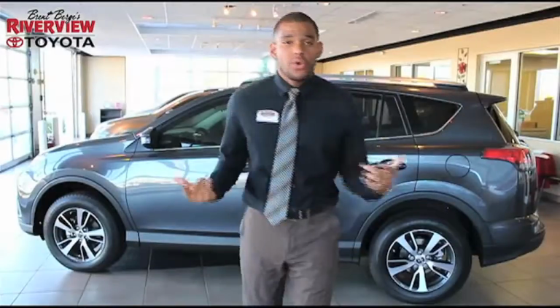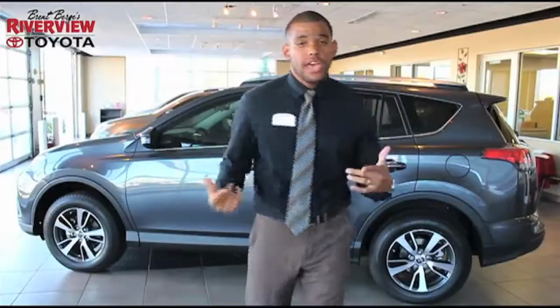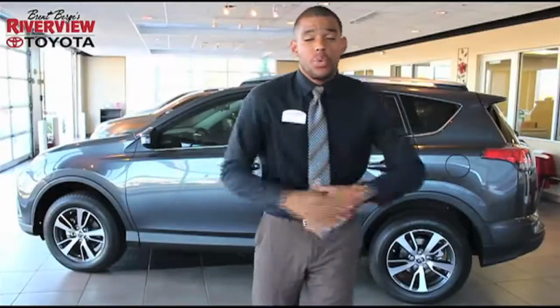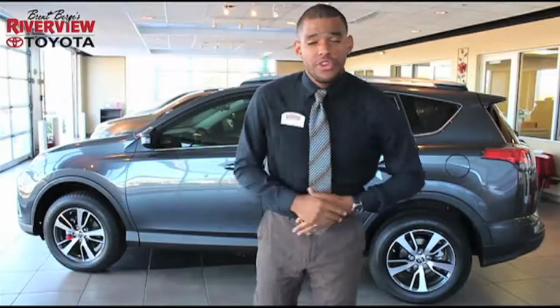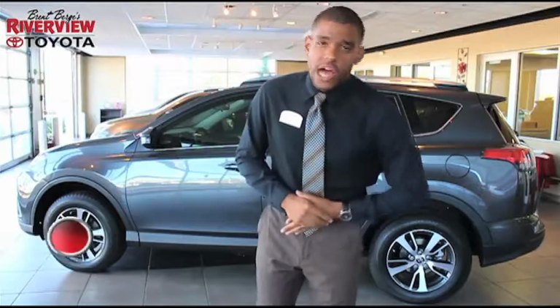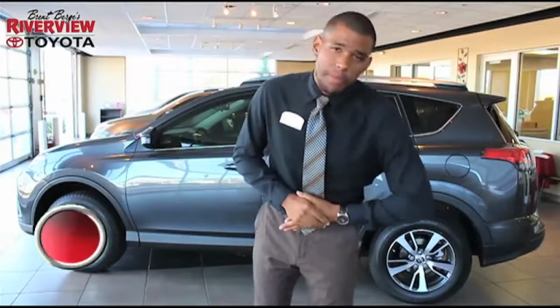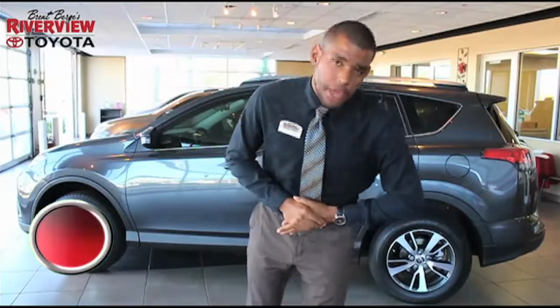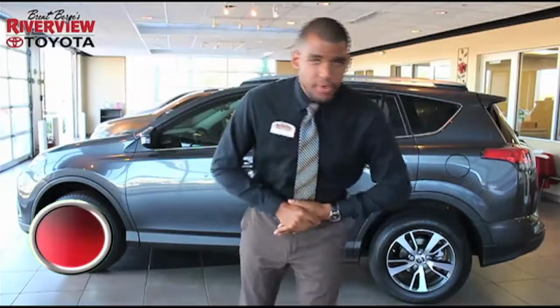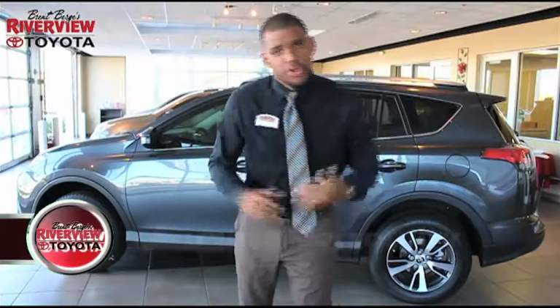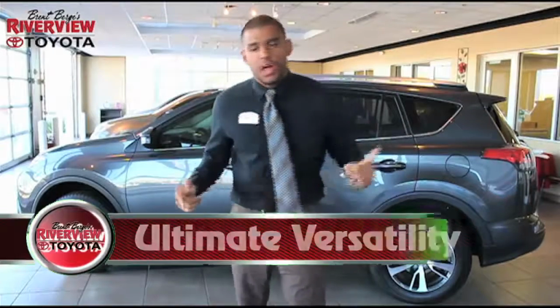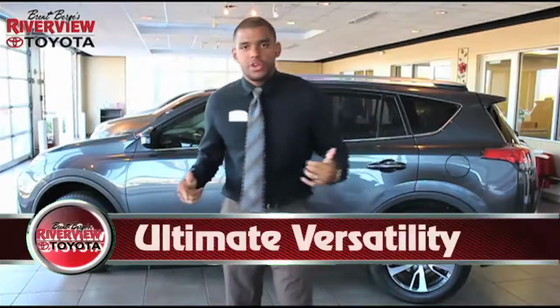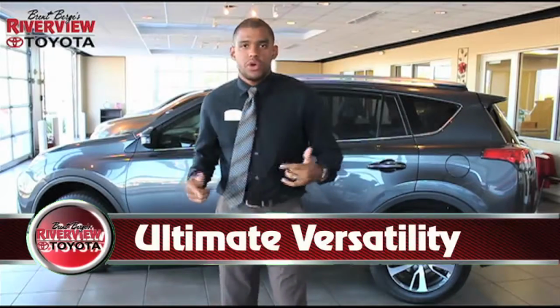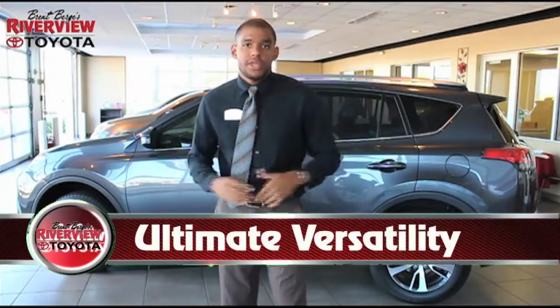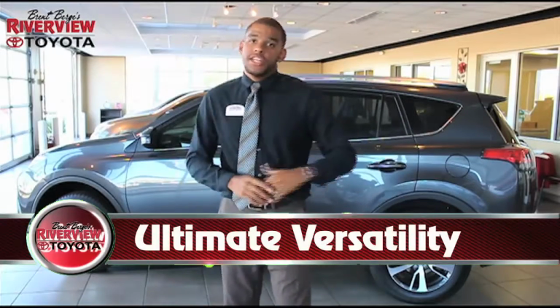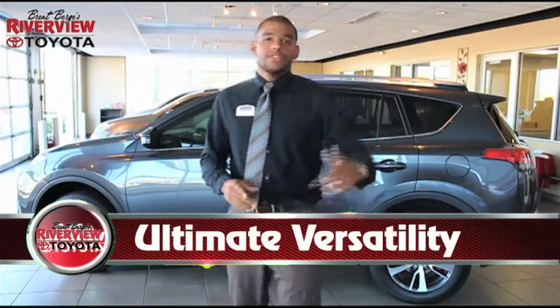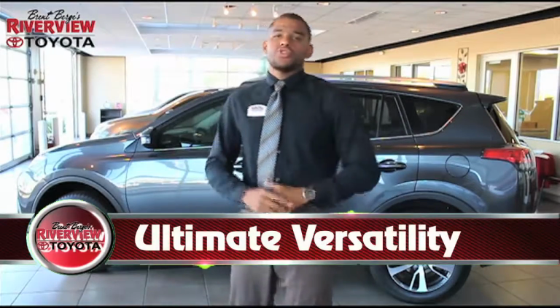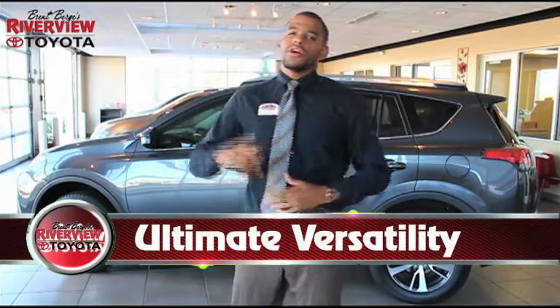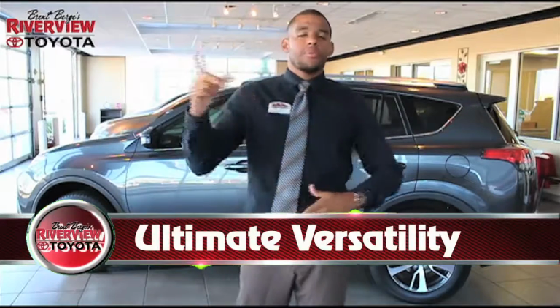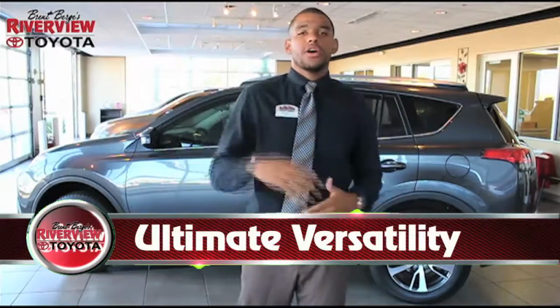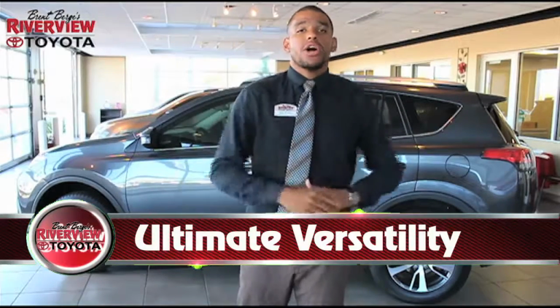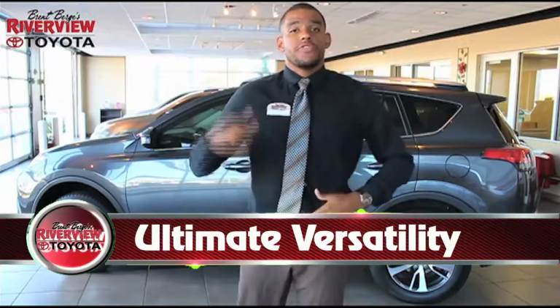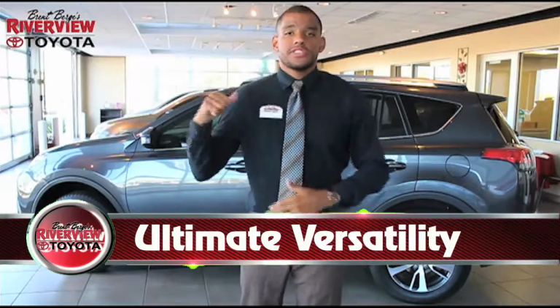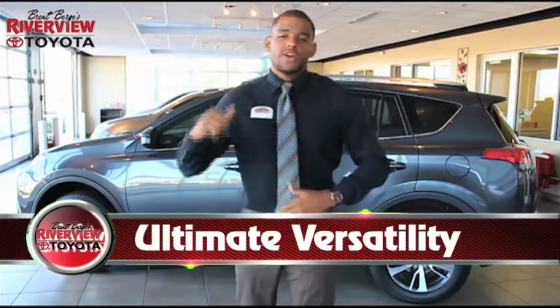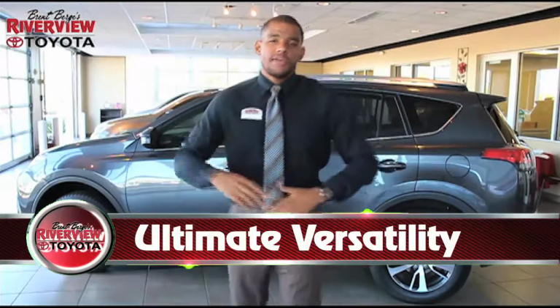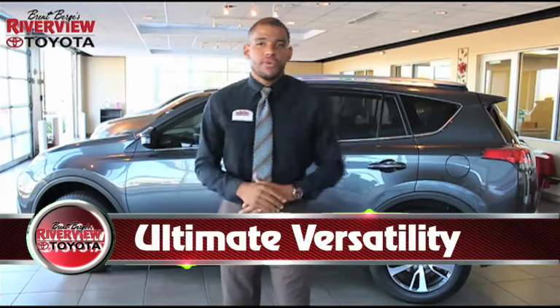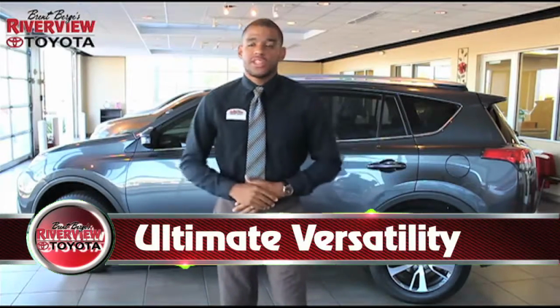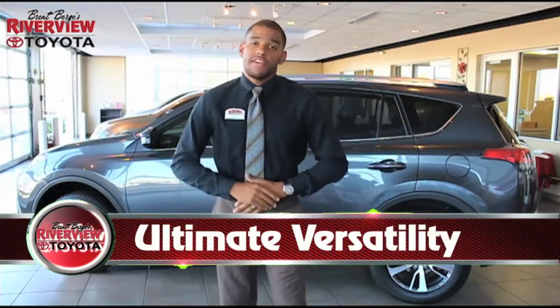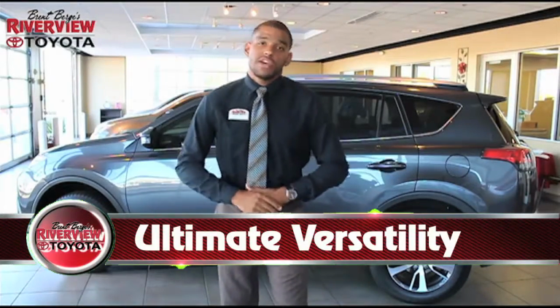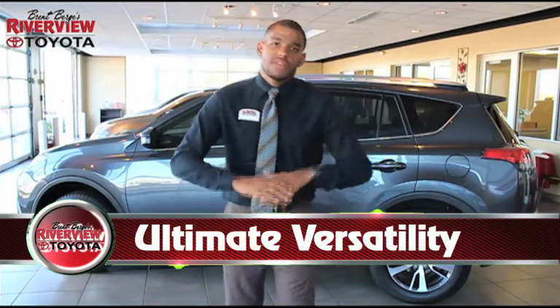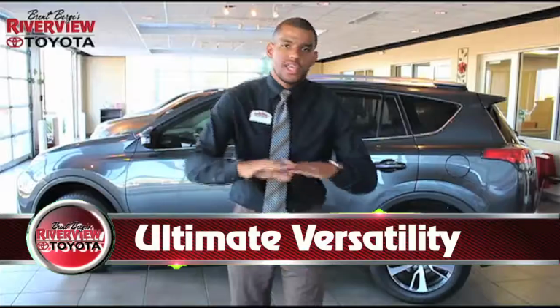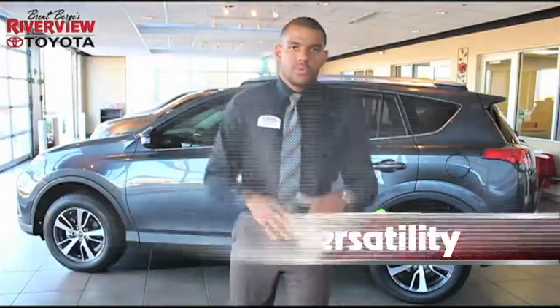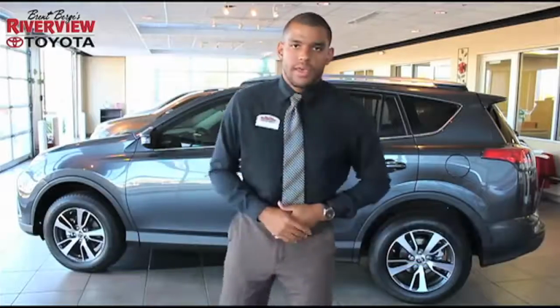Whether you're hauling people or you're hauling equipment, down the street or up a hill, the versatile RAV4 is going to have you covered either way.